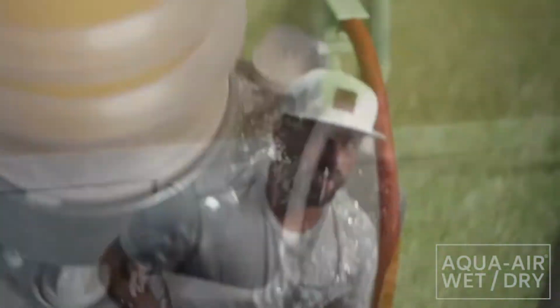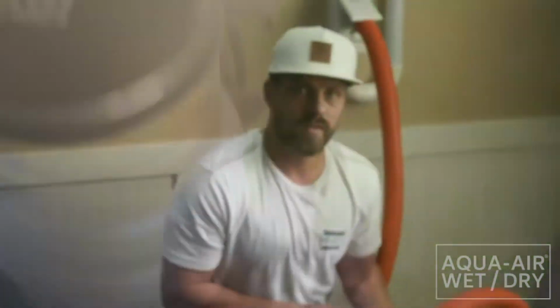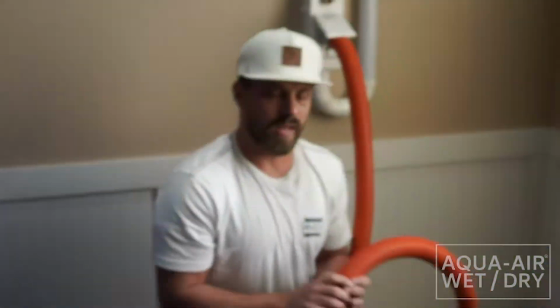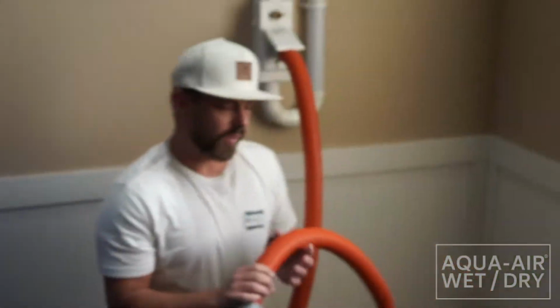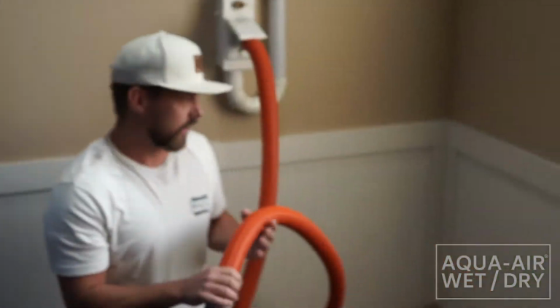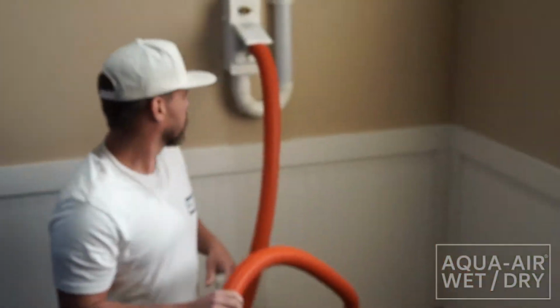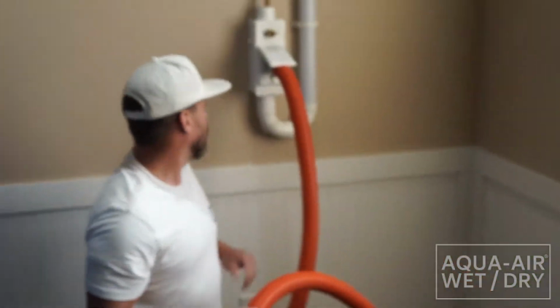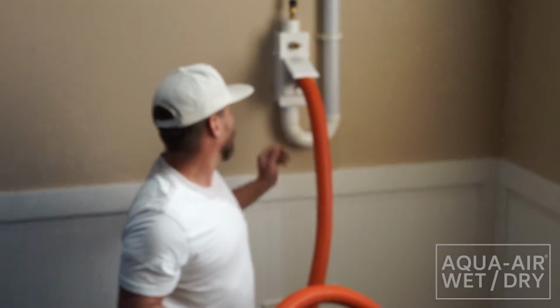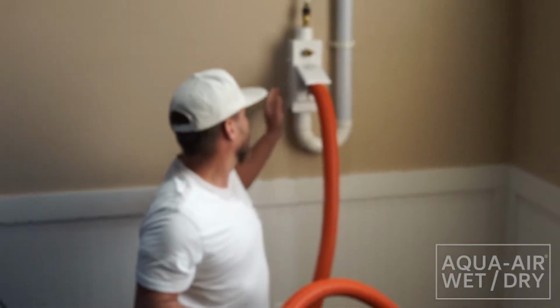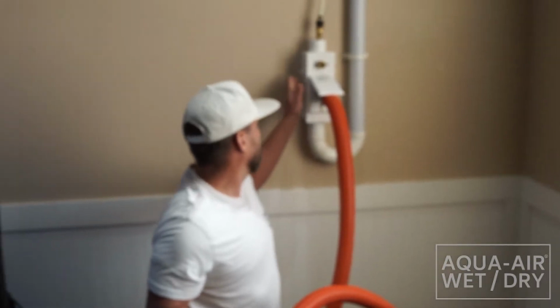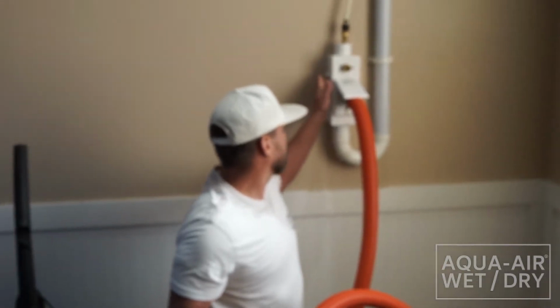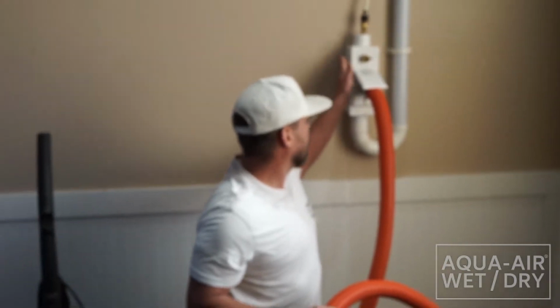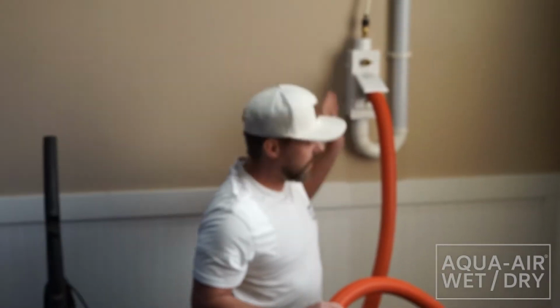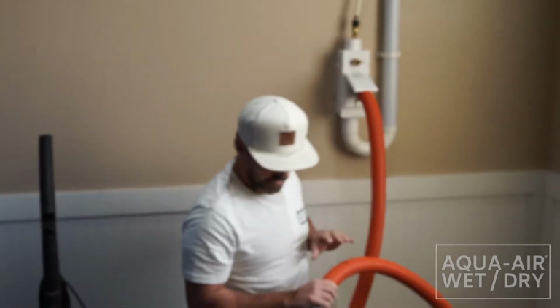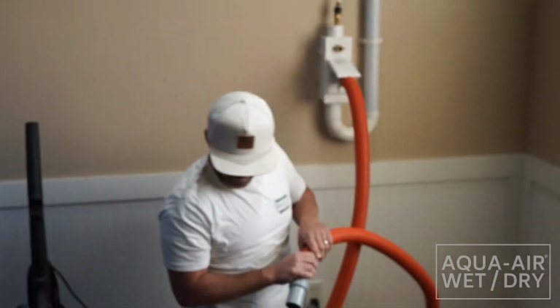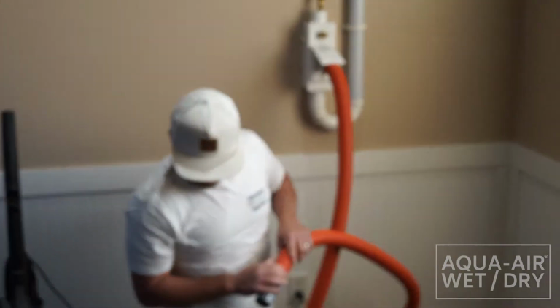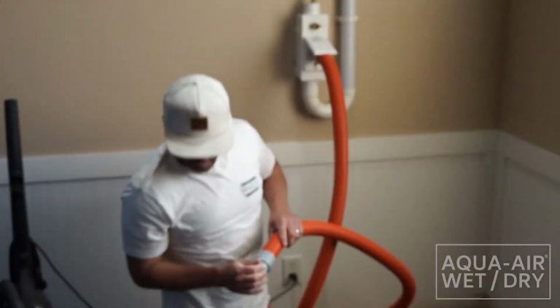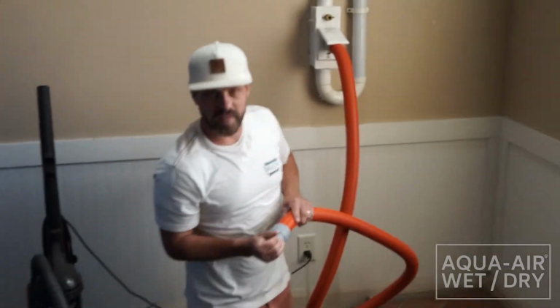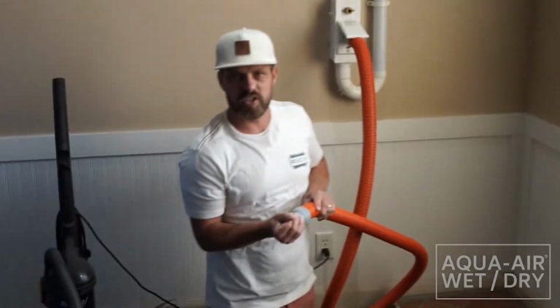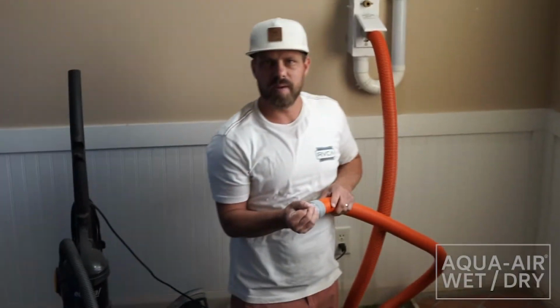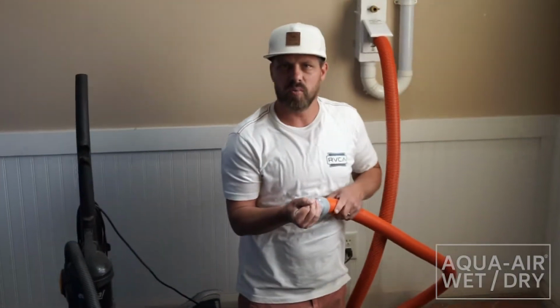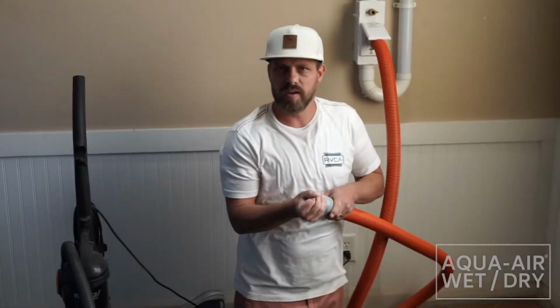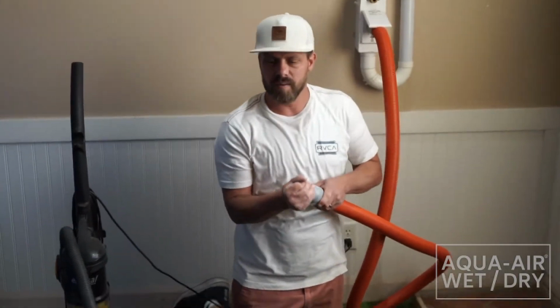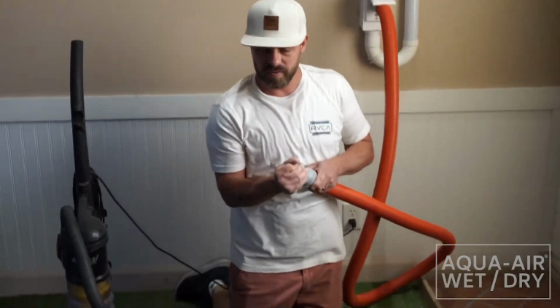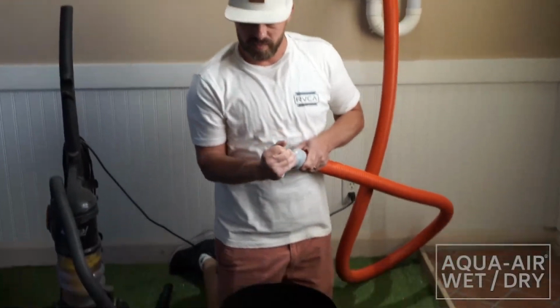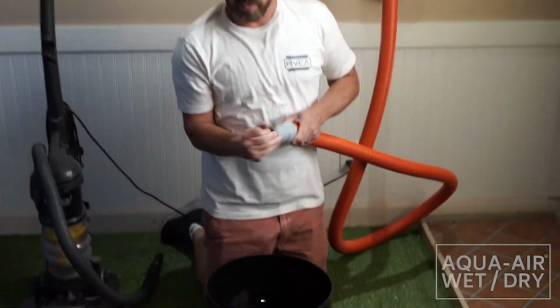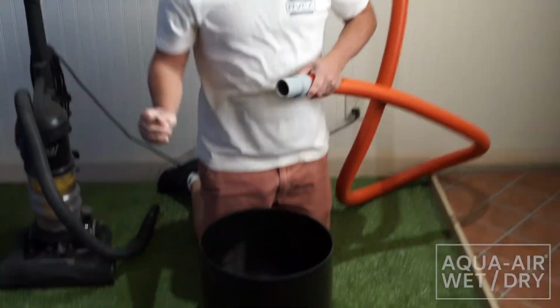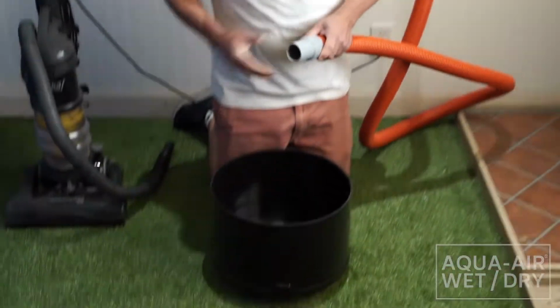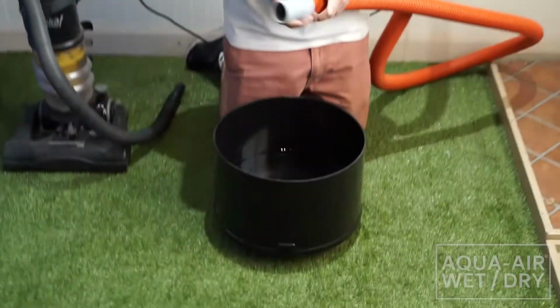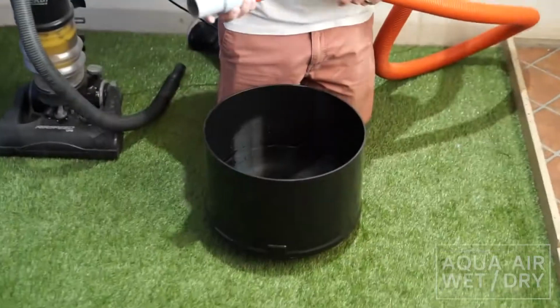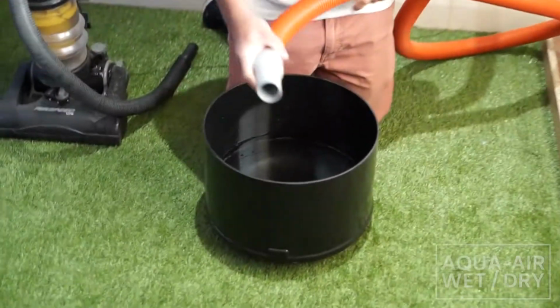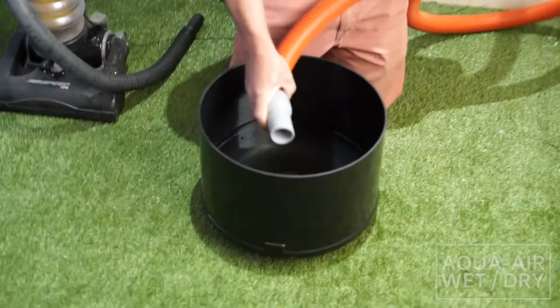Now we're going to use the AquaAir Wet Drying. We're going to fill this halfway up, close to the air.